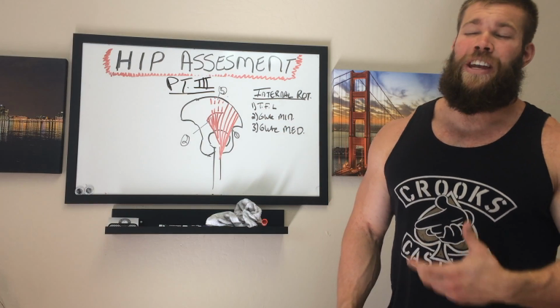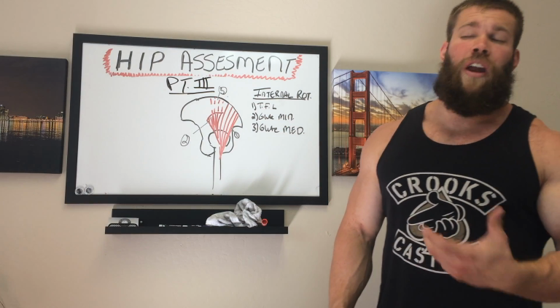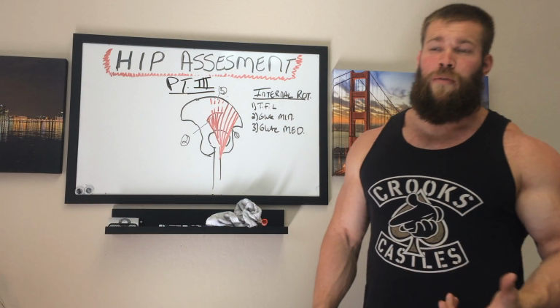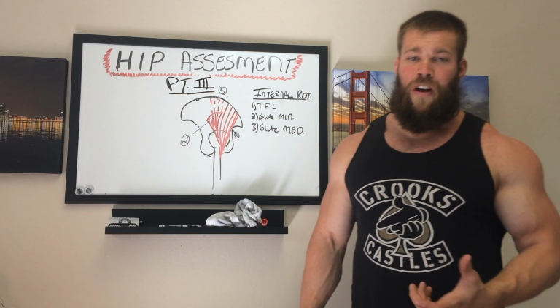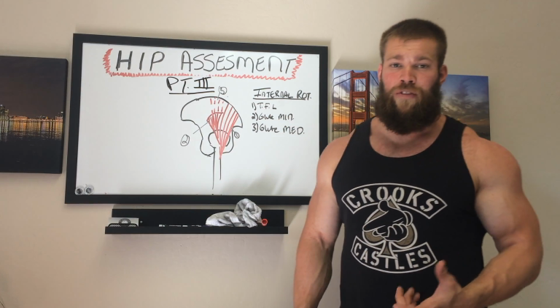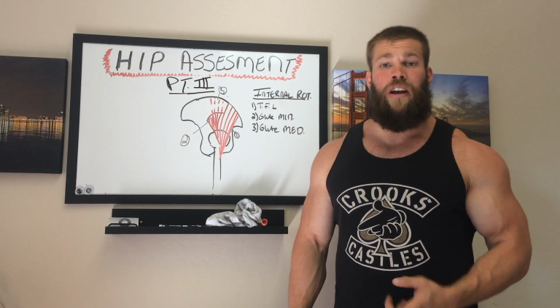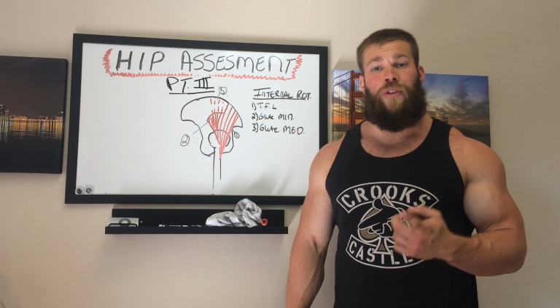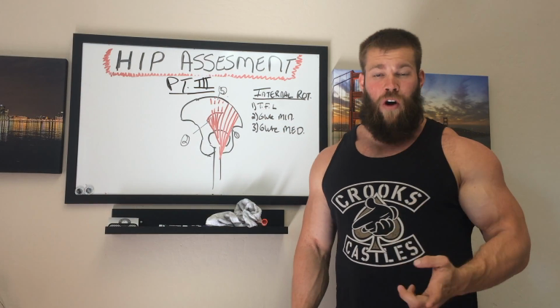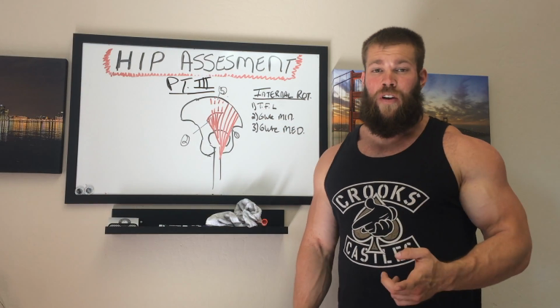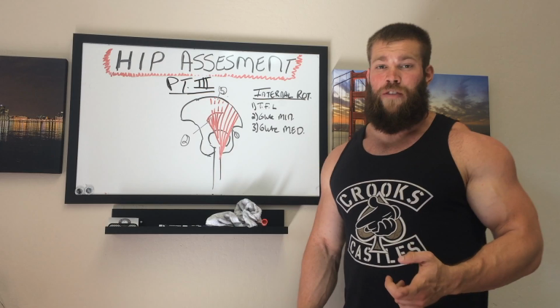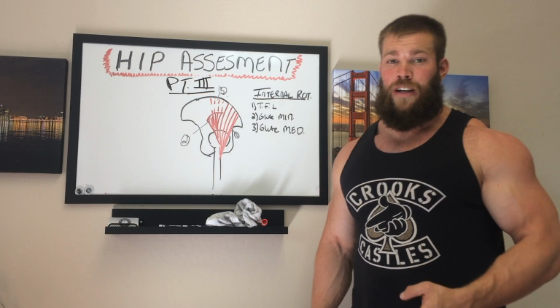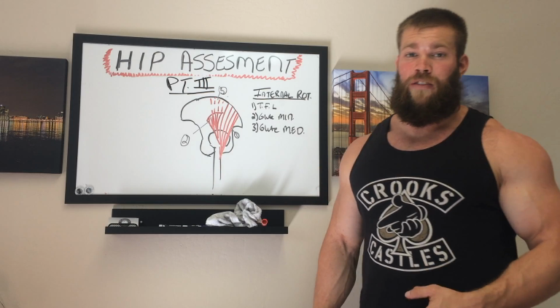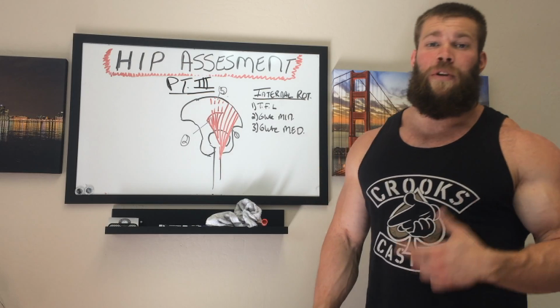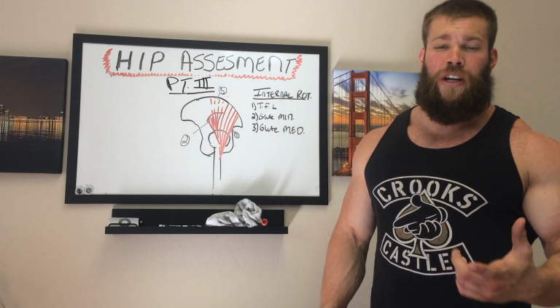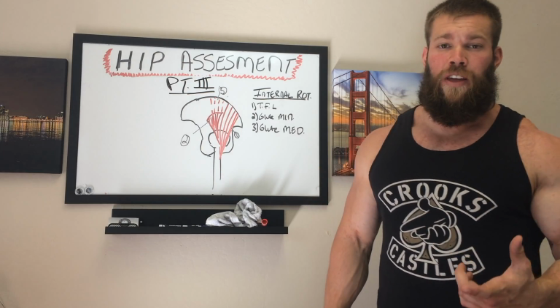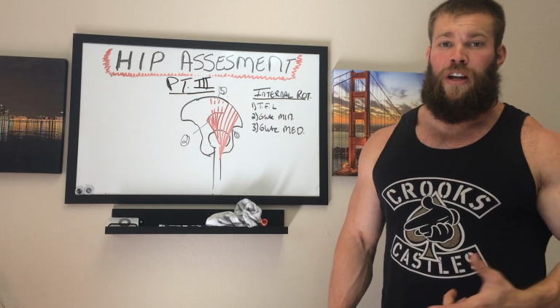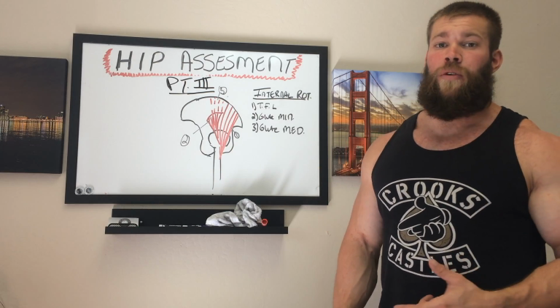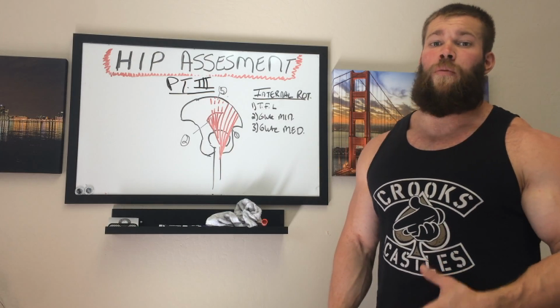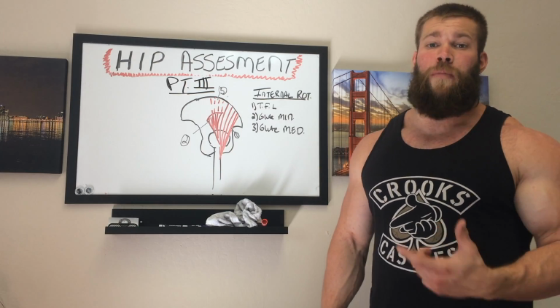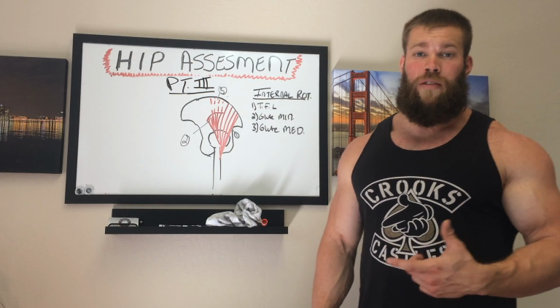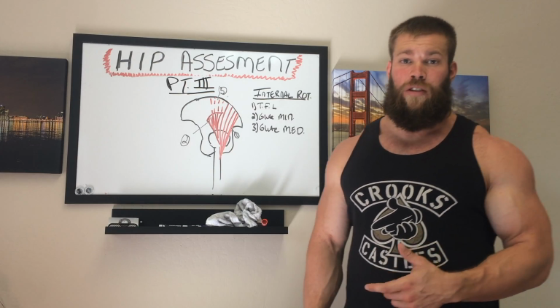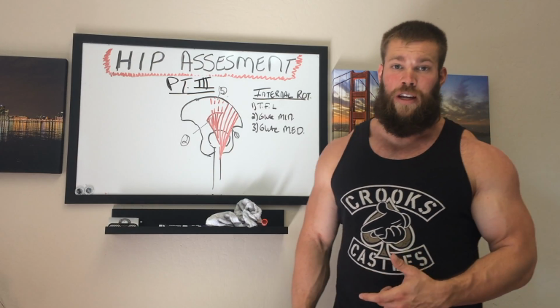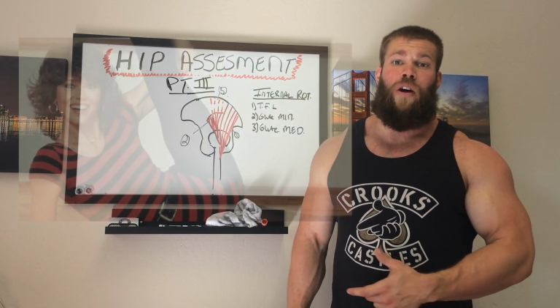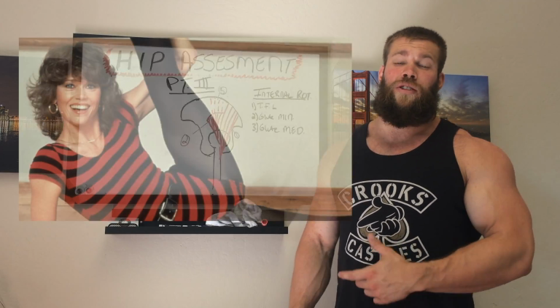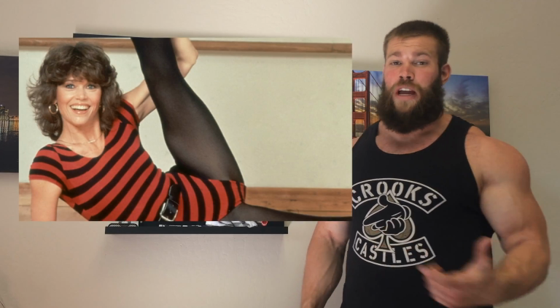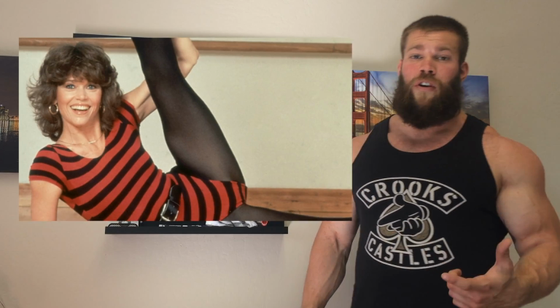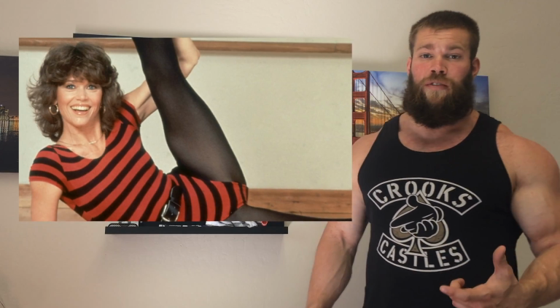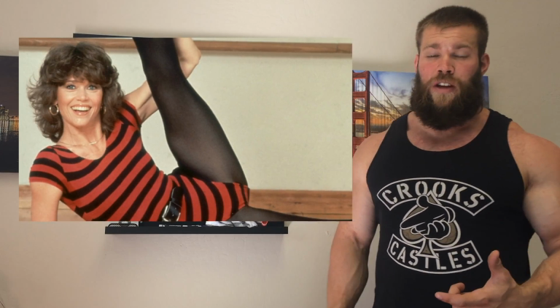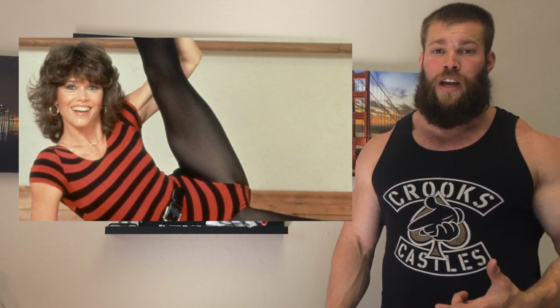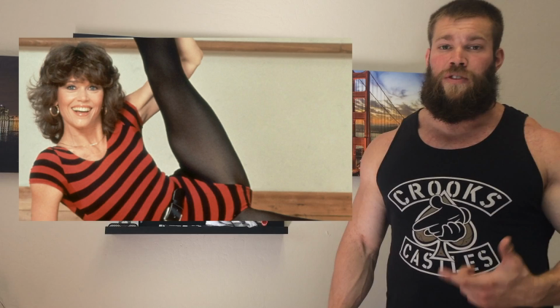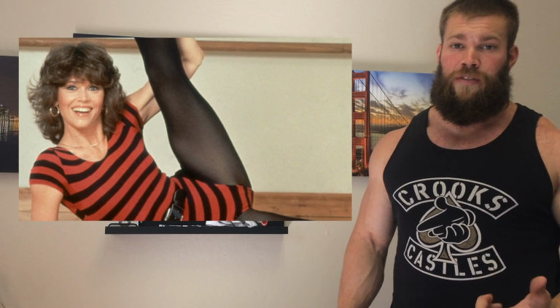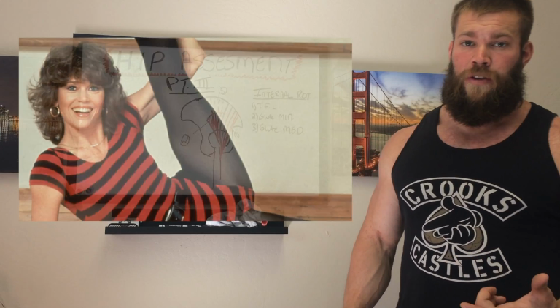None of them are very flattering, but they're all very effective. I'm going to string together a couple that won't make you look like you're watching Jane Fonda videotapes in your living room.